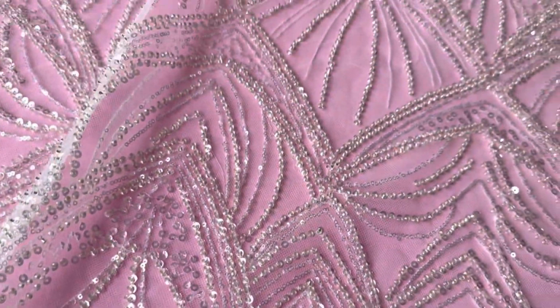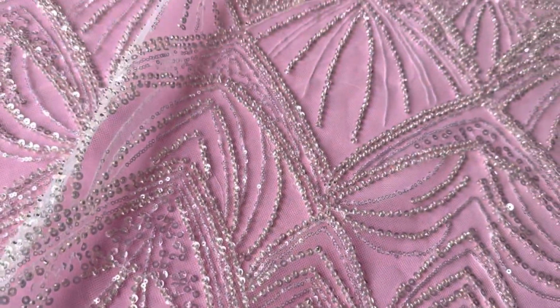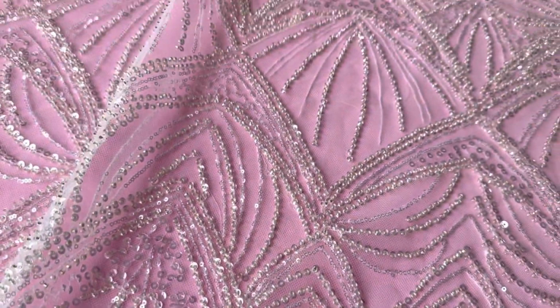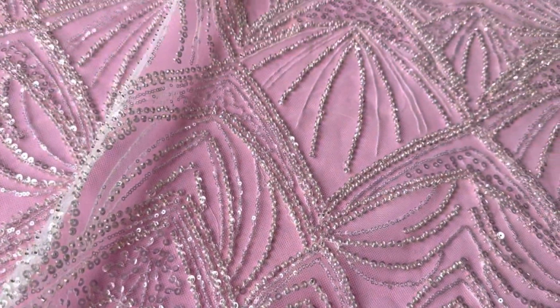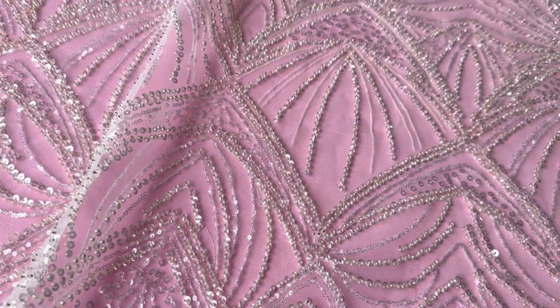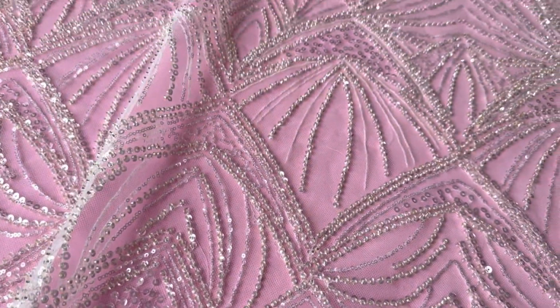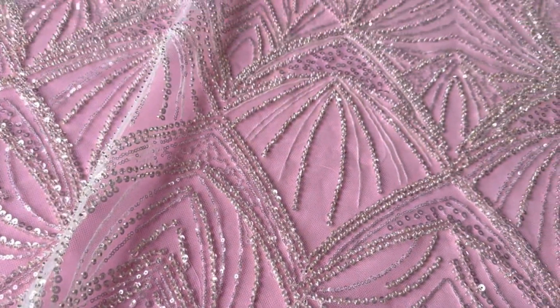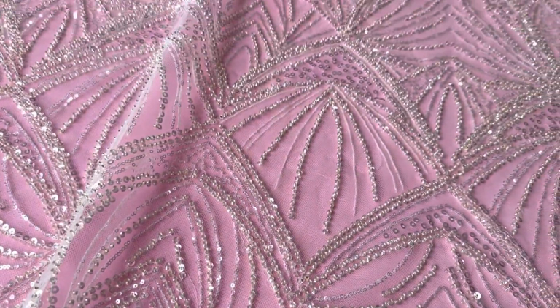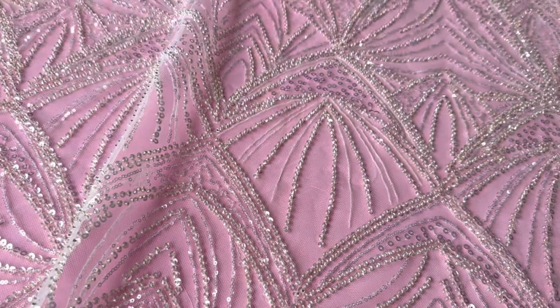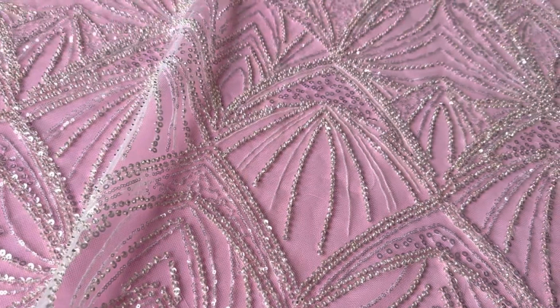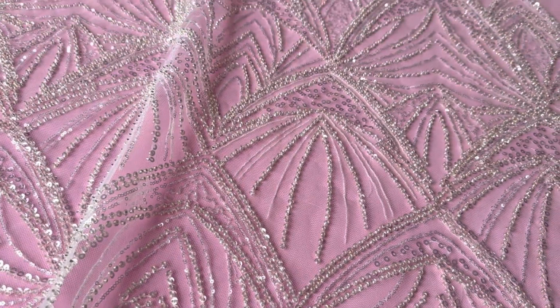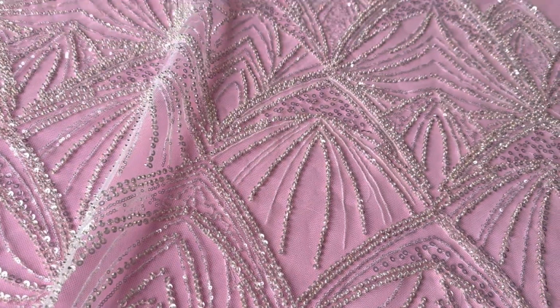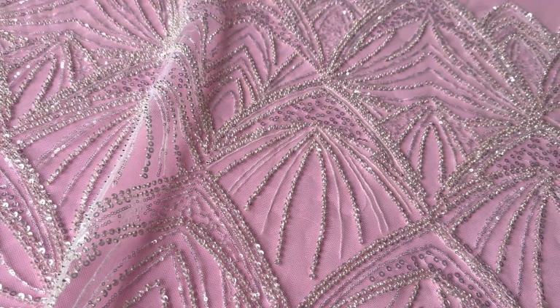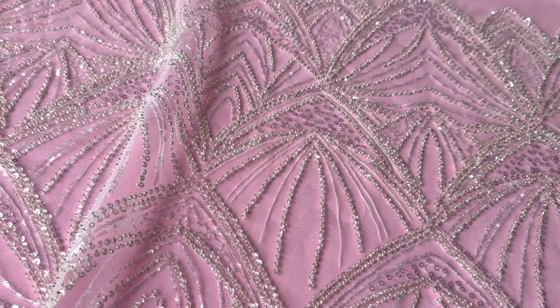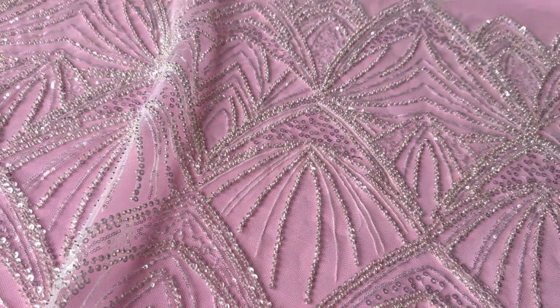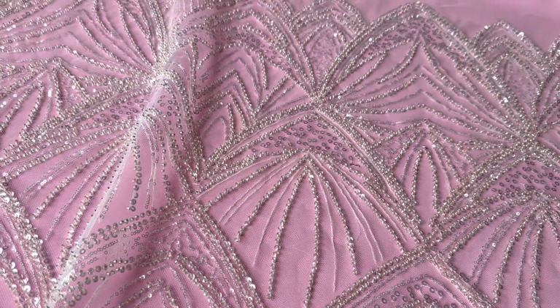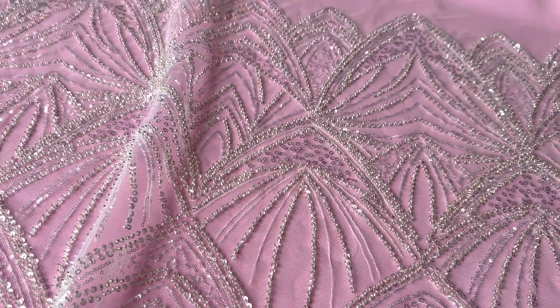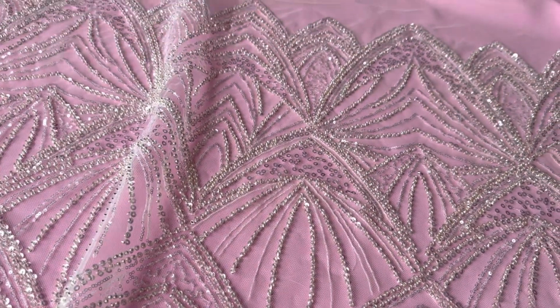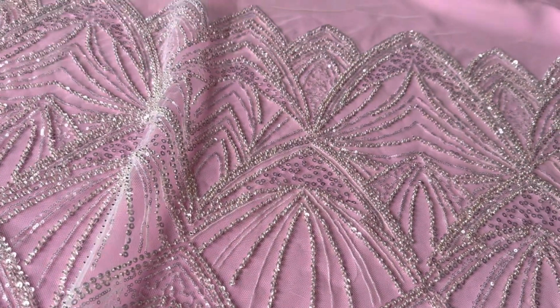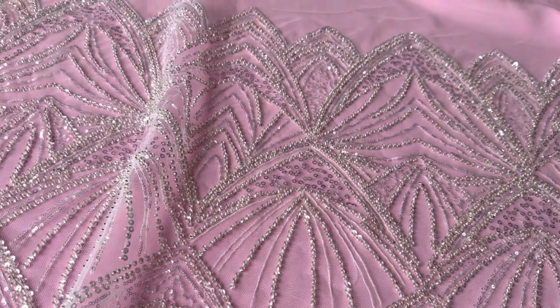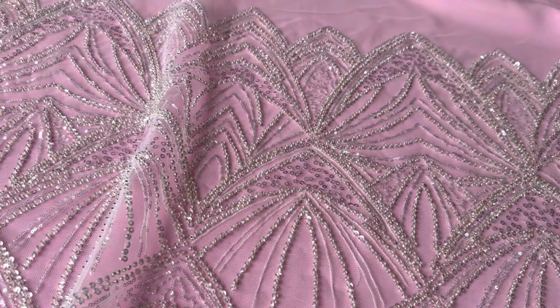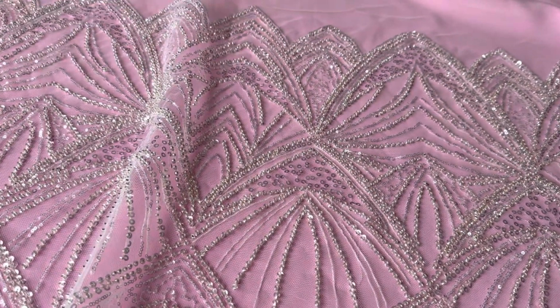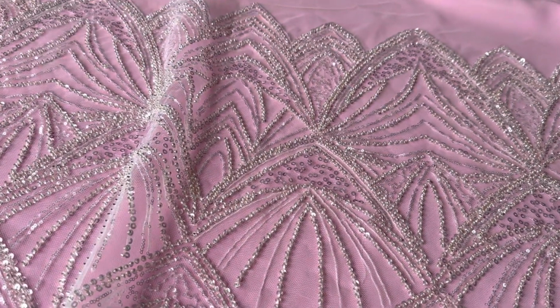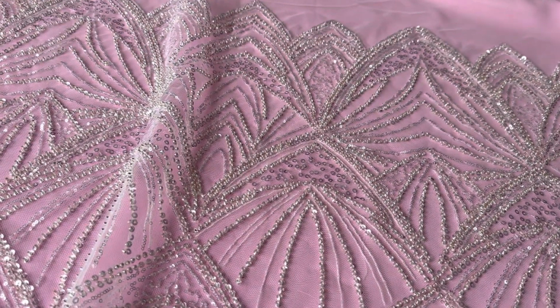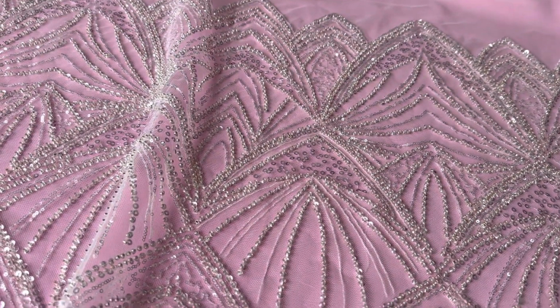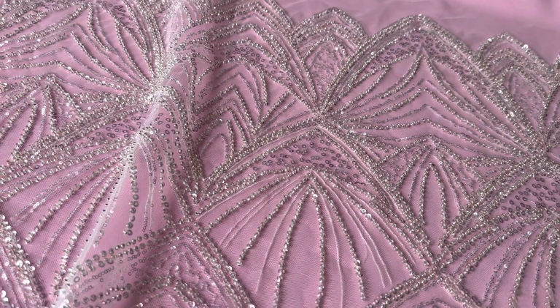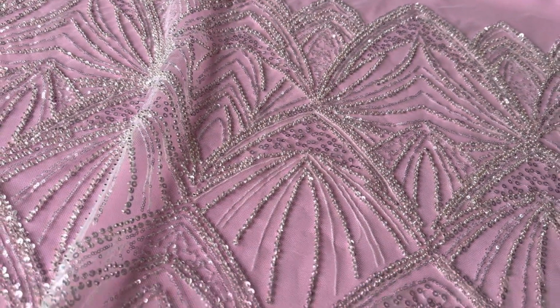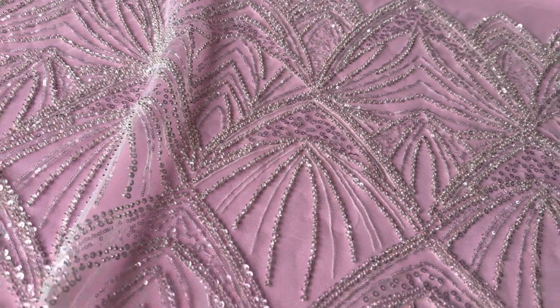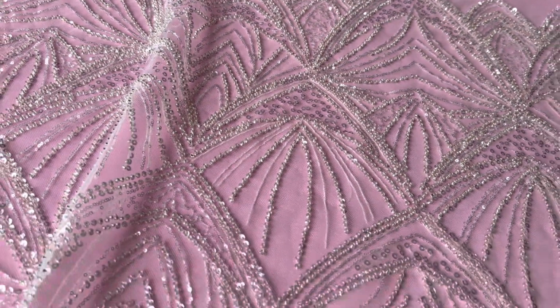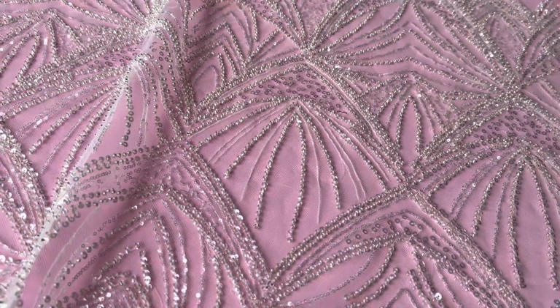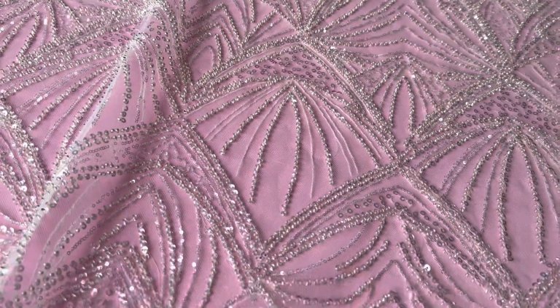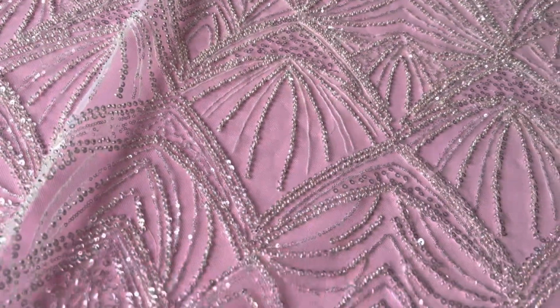This lace, as with all laces, is available from stock and without minimum quantity.